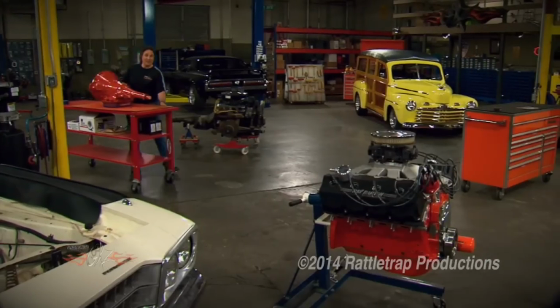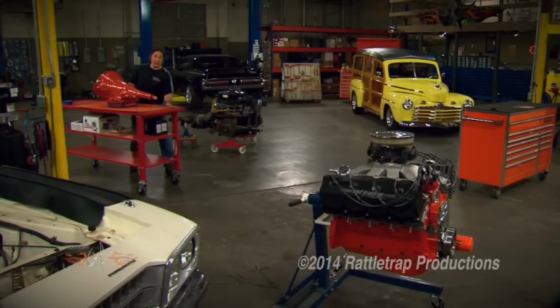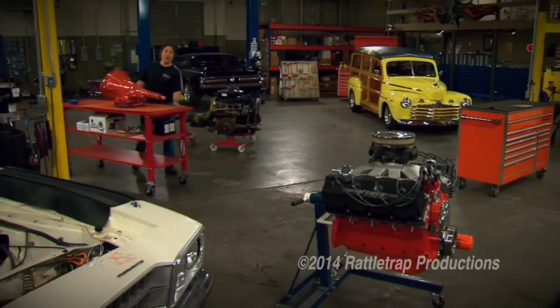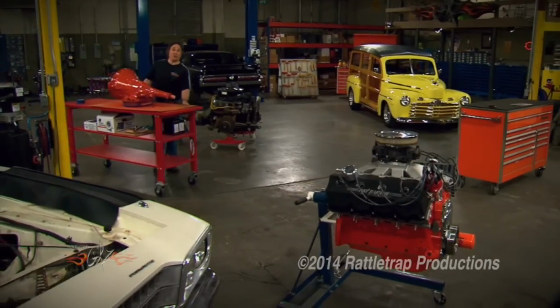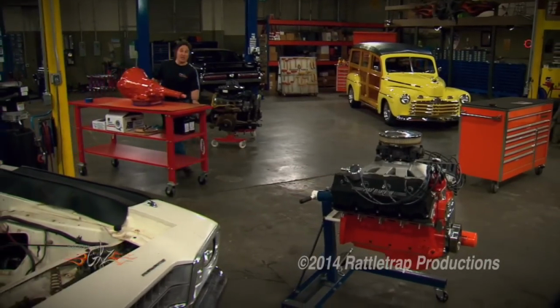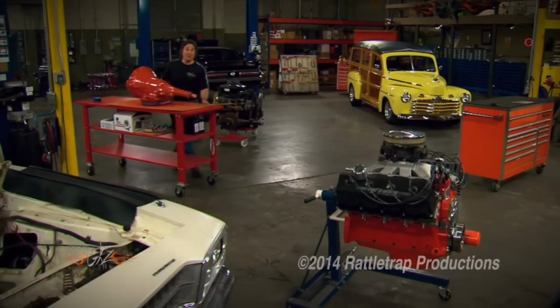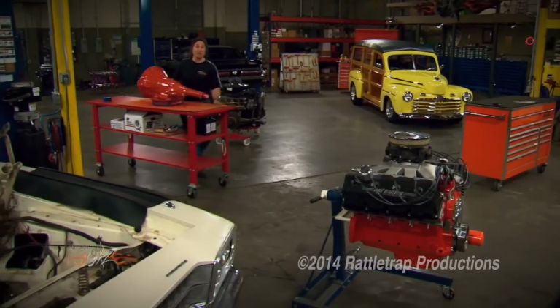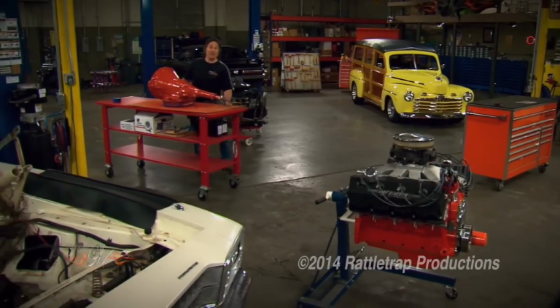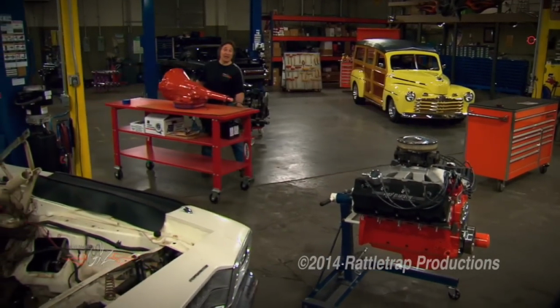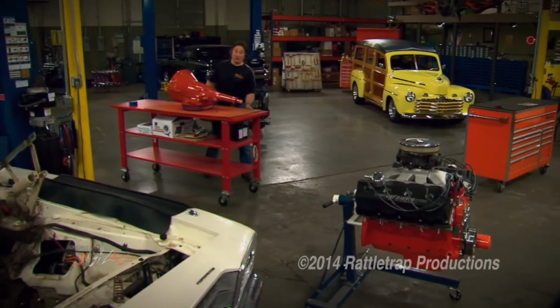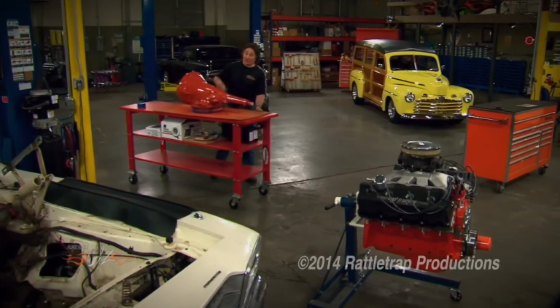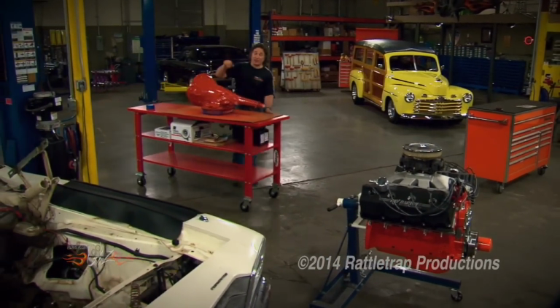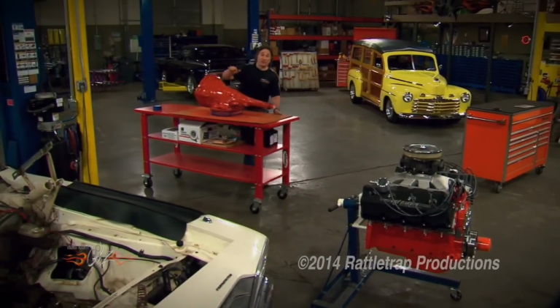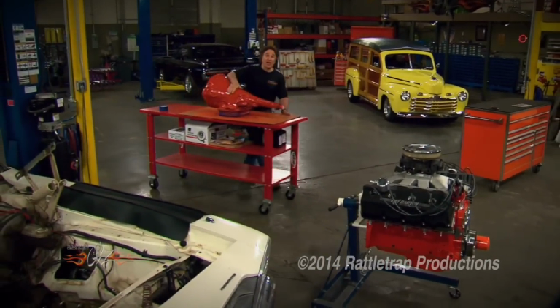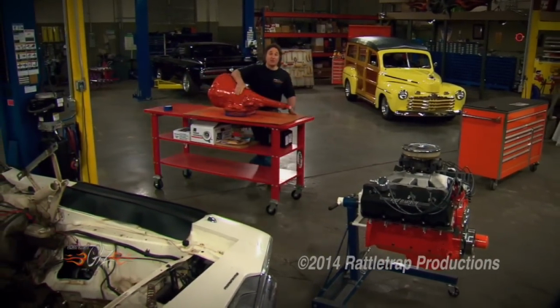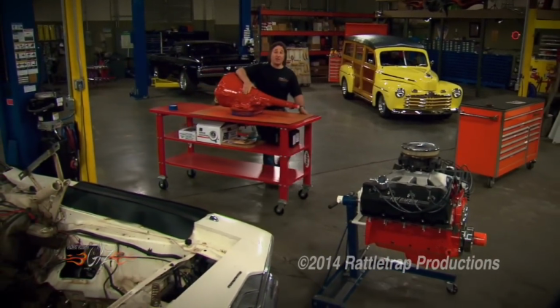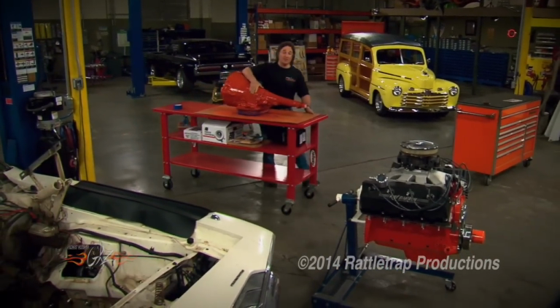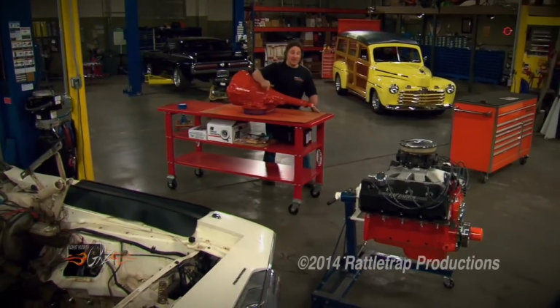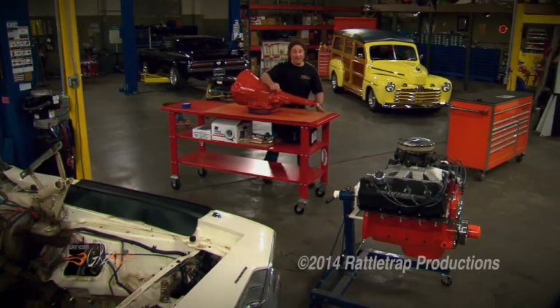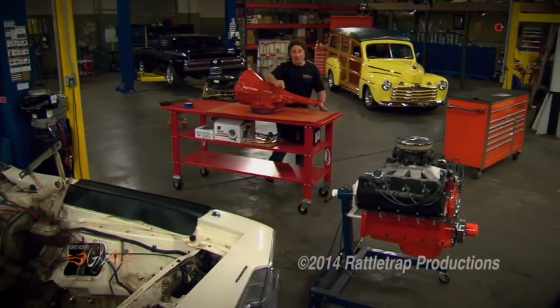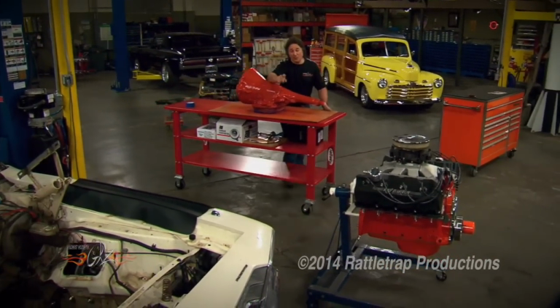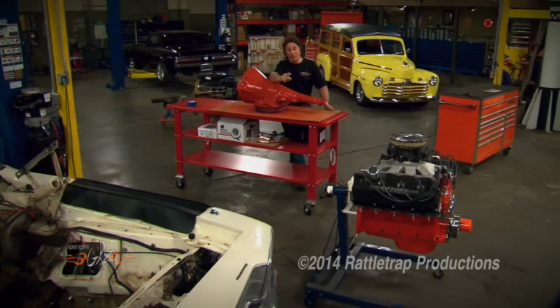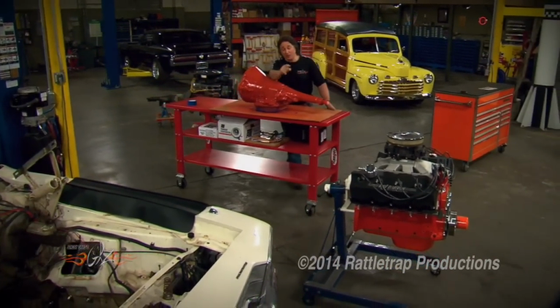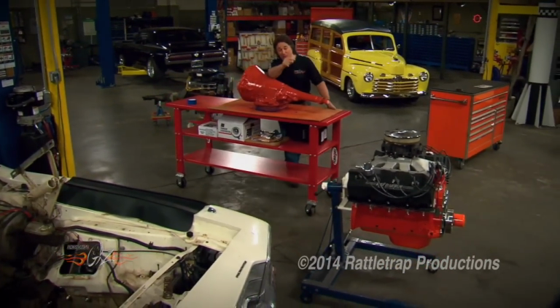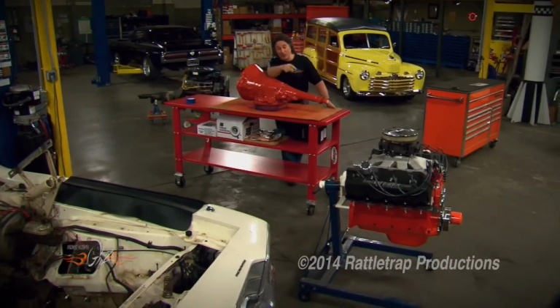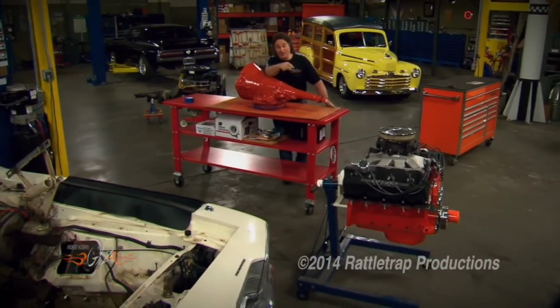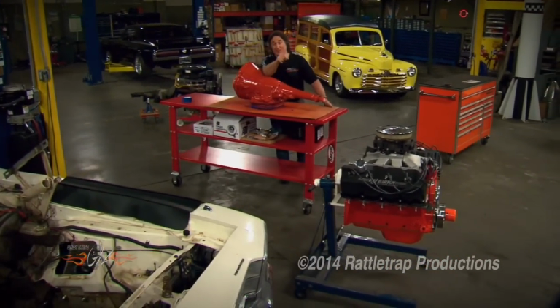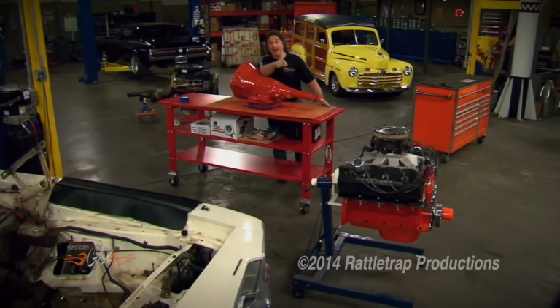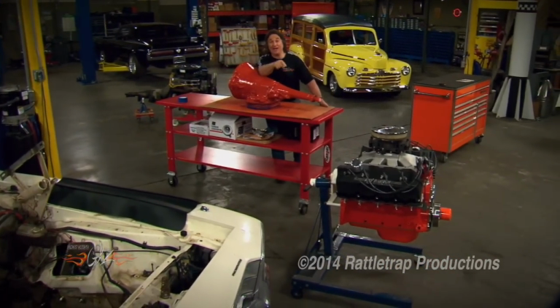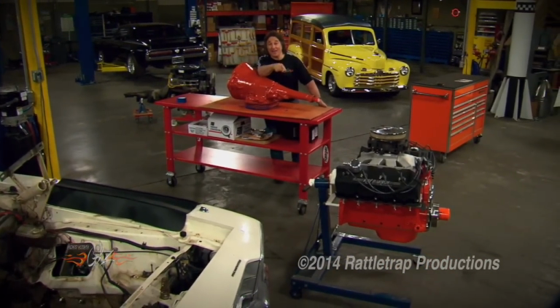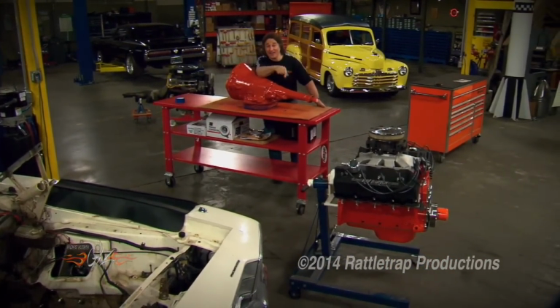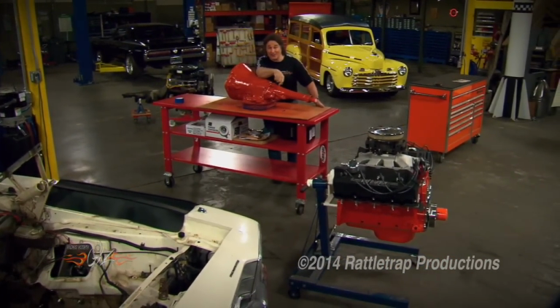Today we're going to lay out the rest of the drivetrain and deal with what goes in front and behind that engine.